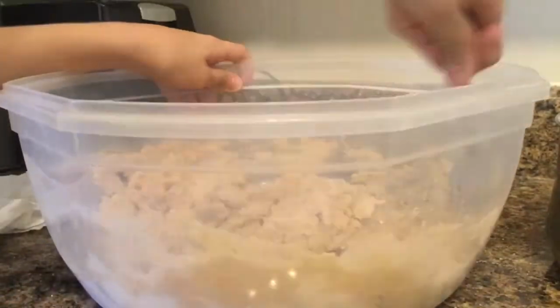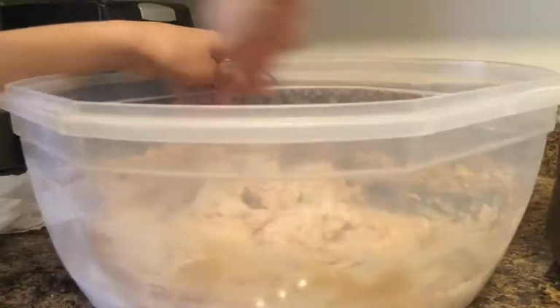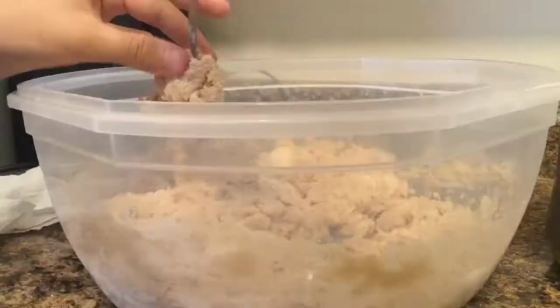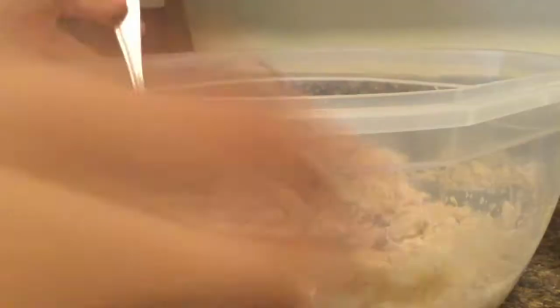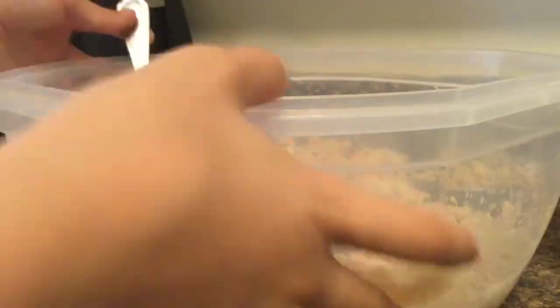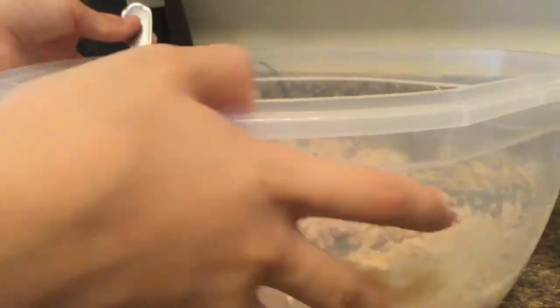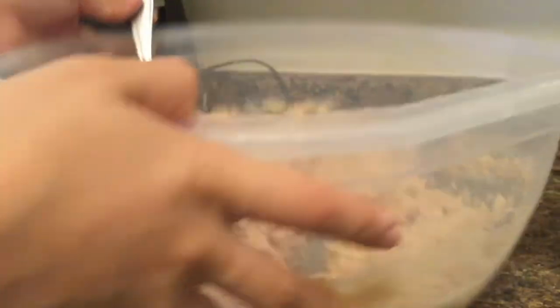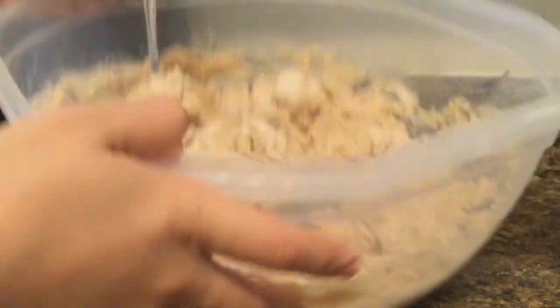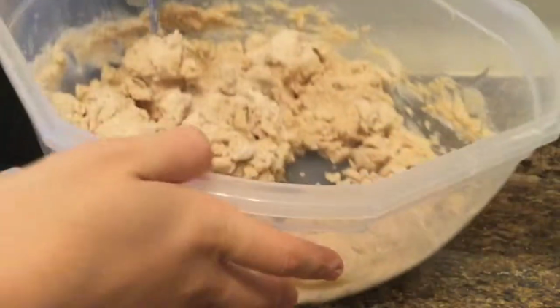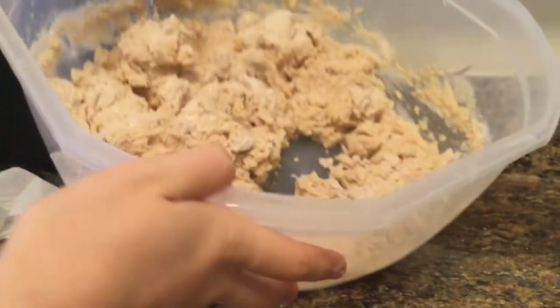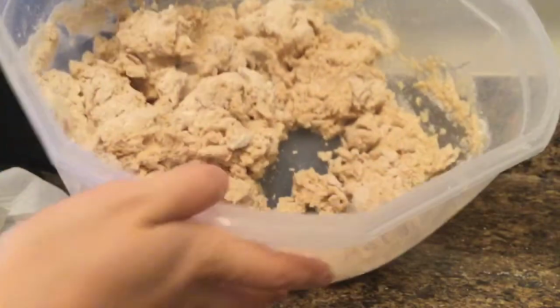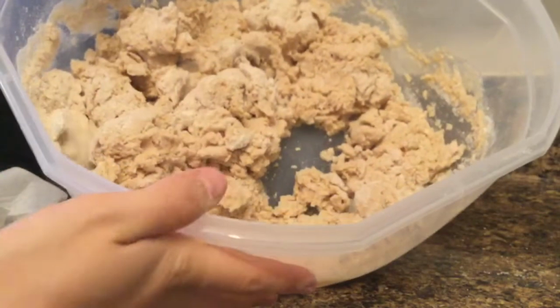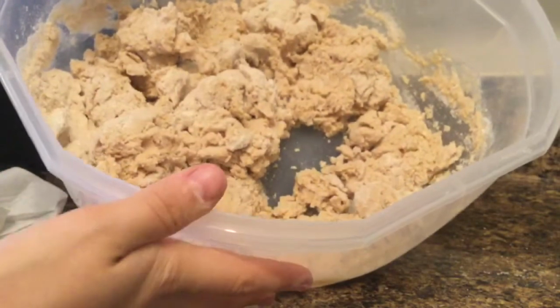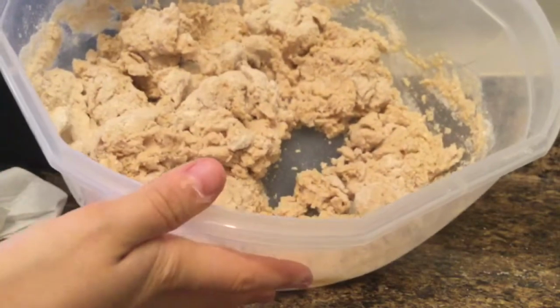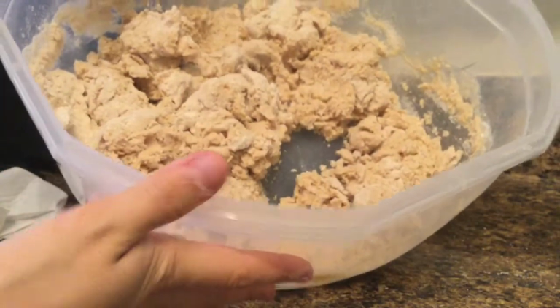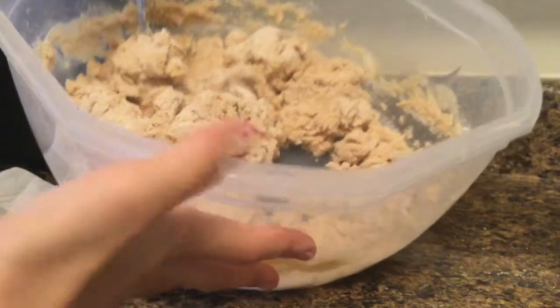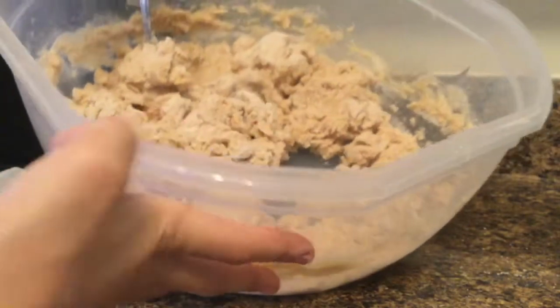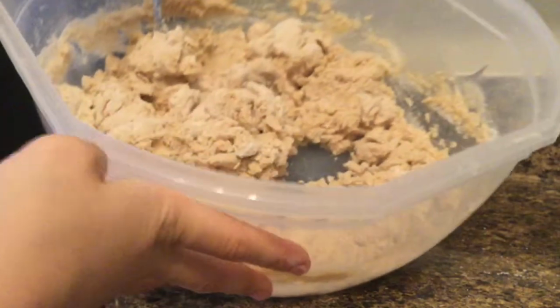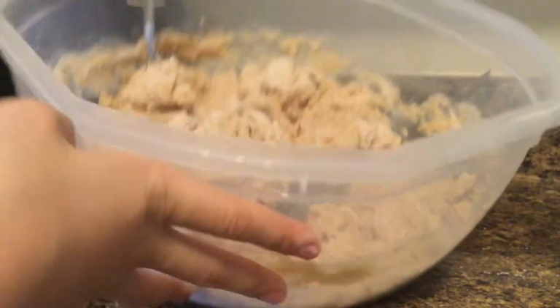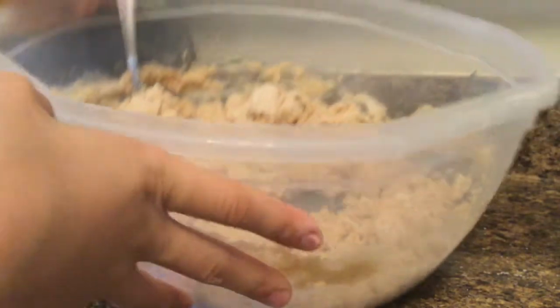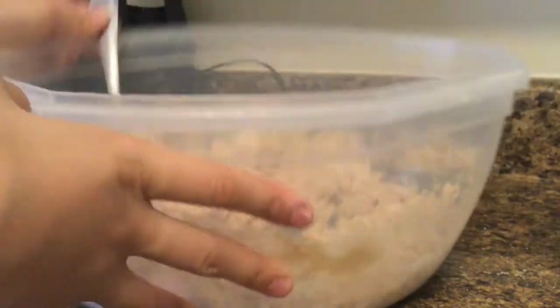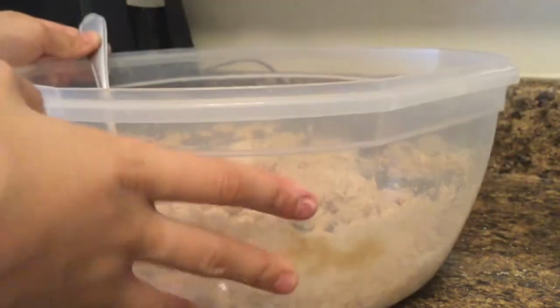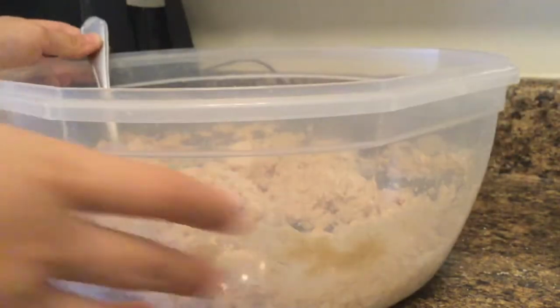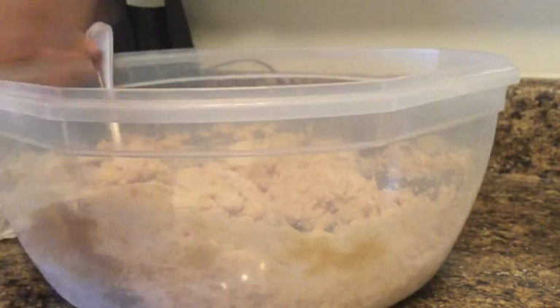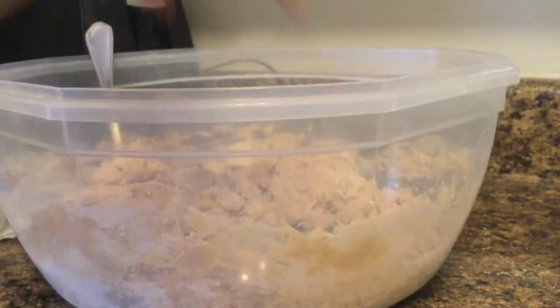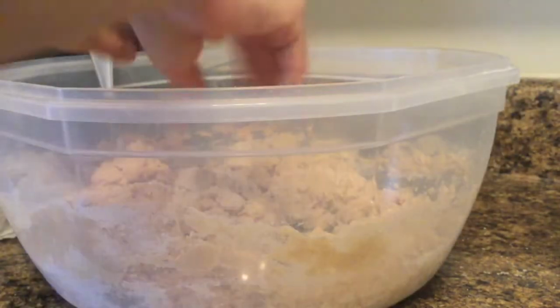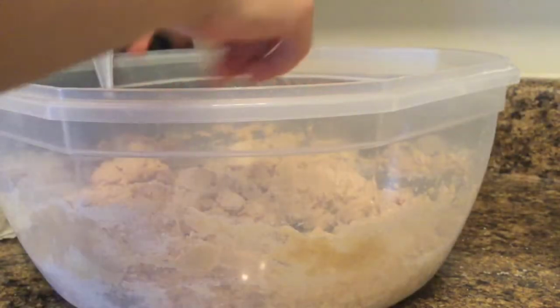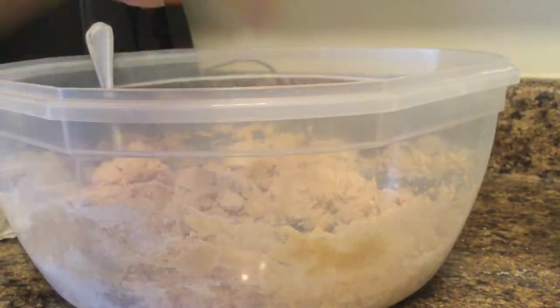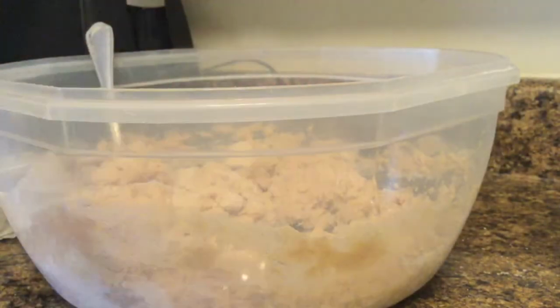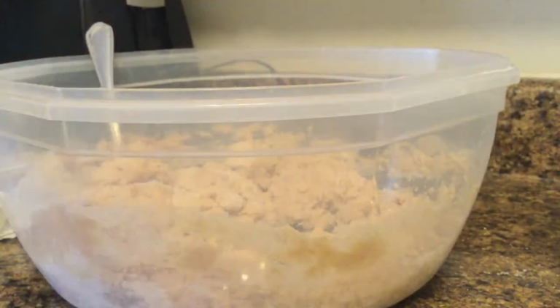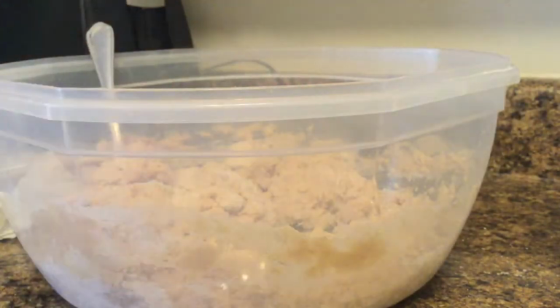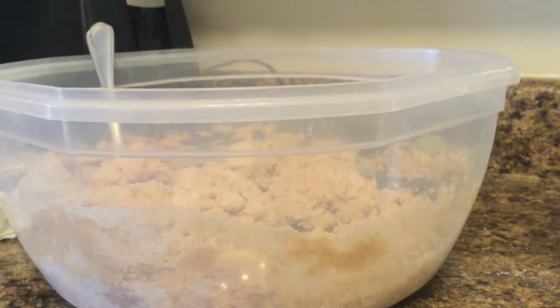Once you have something like this, you can start kneading it with your hands.